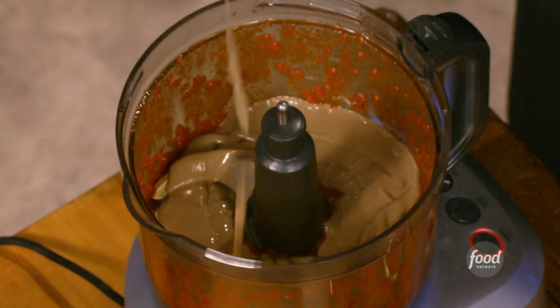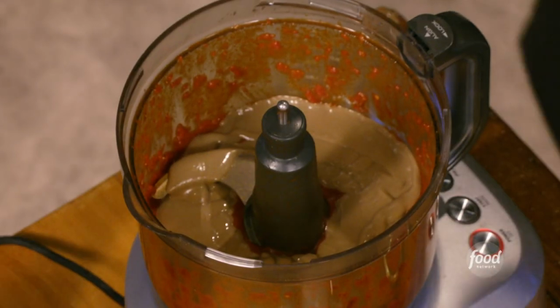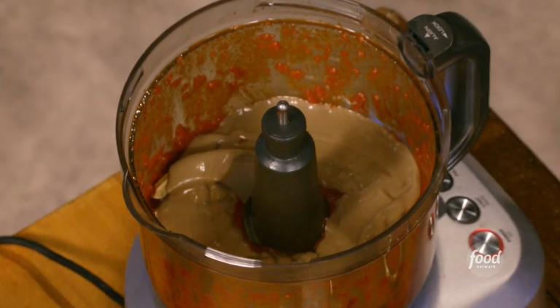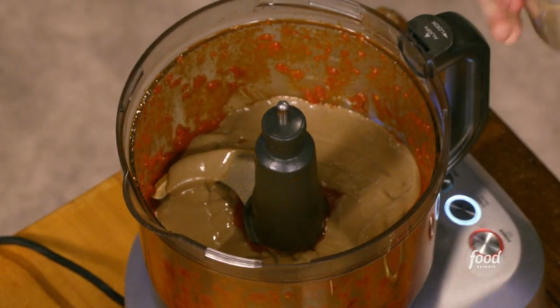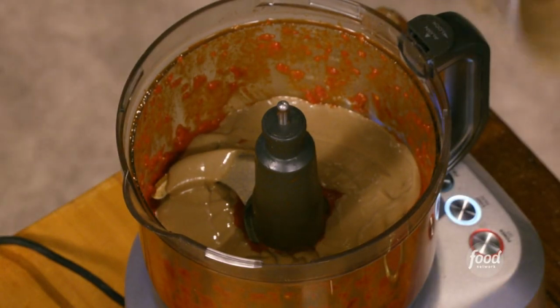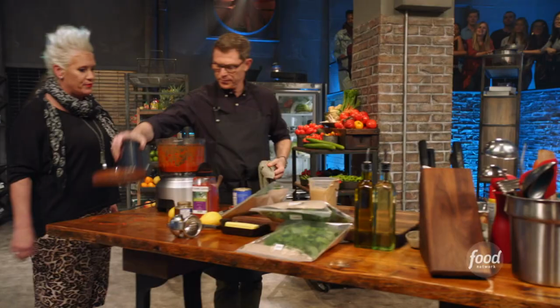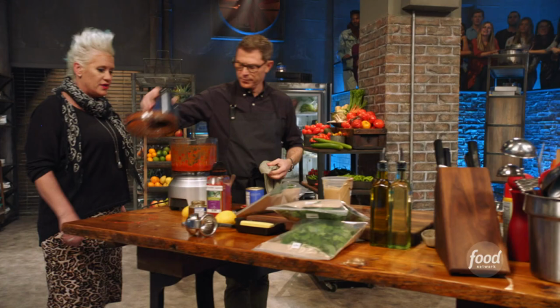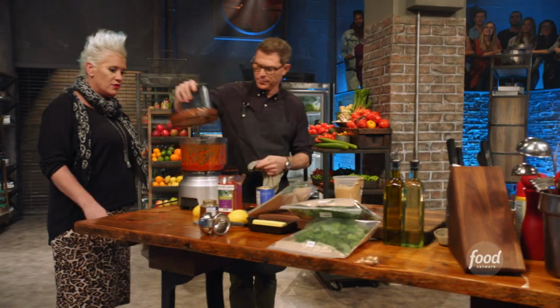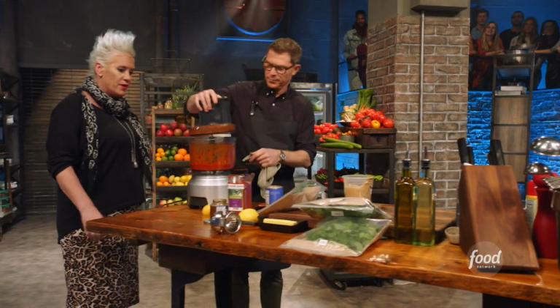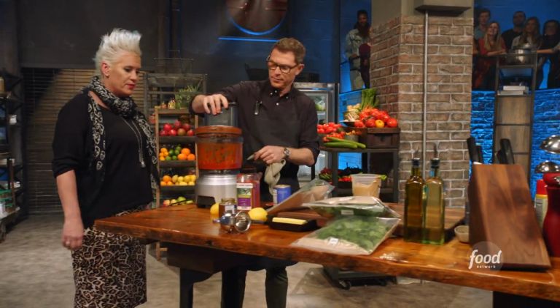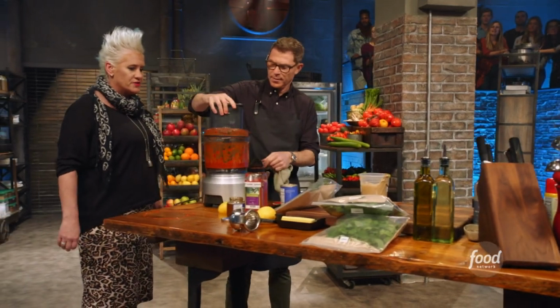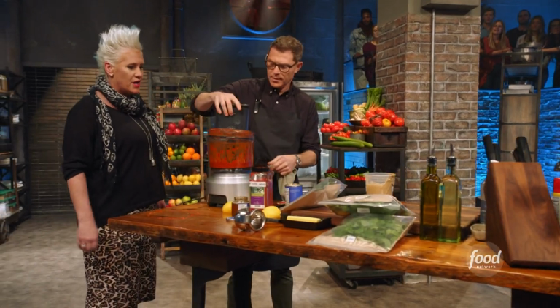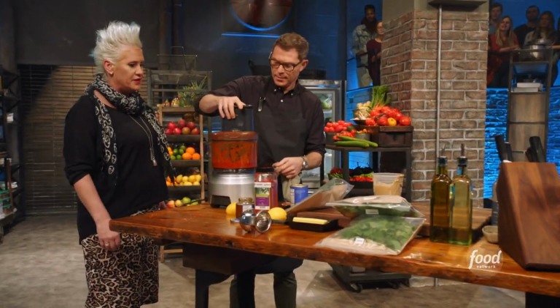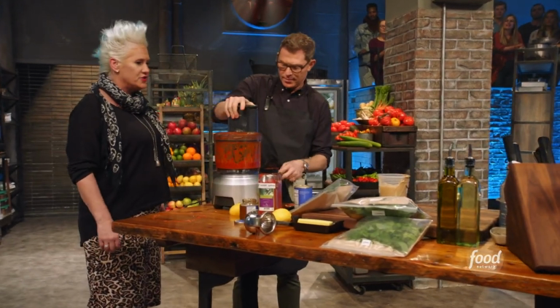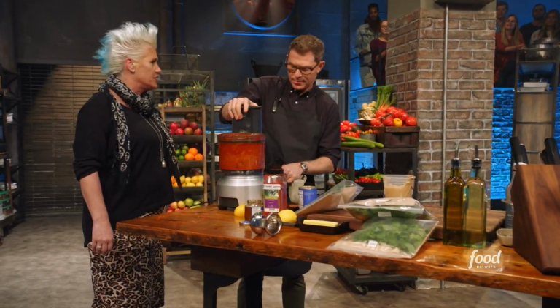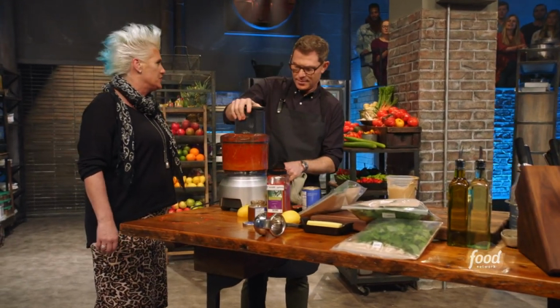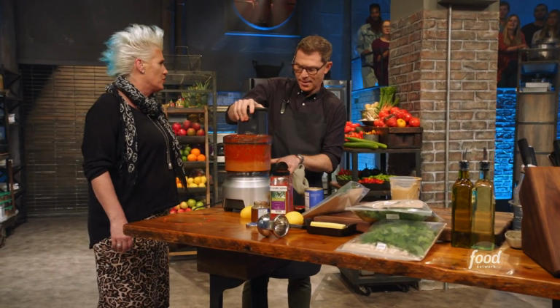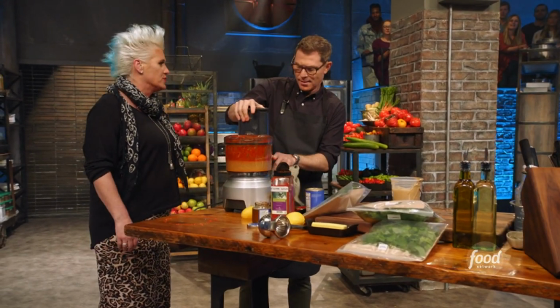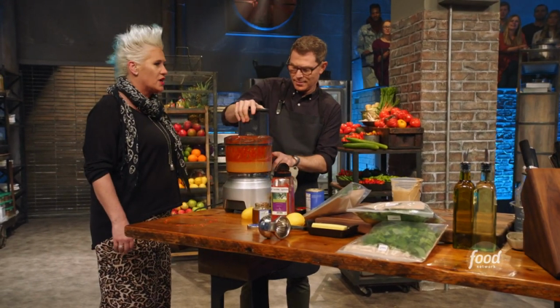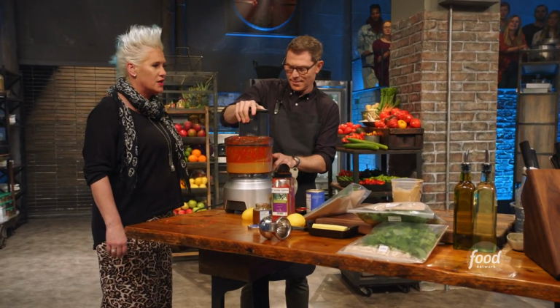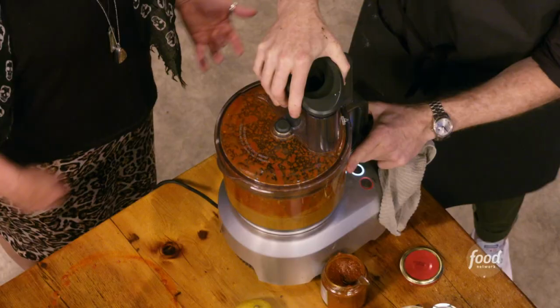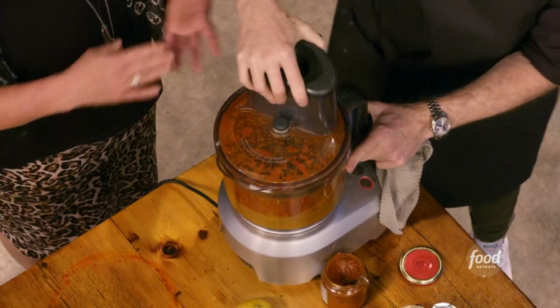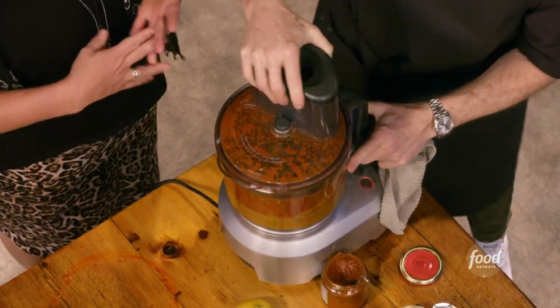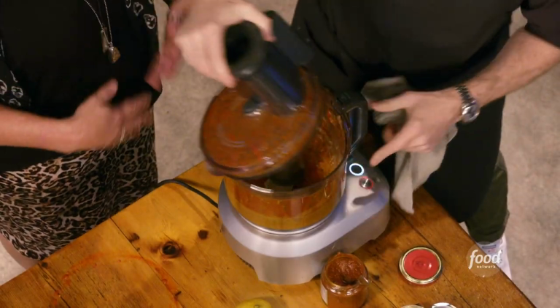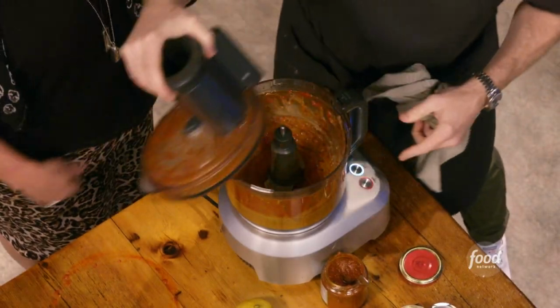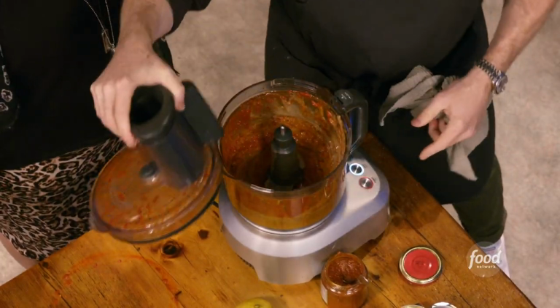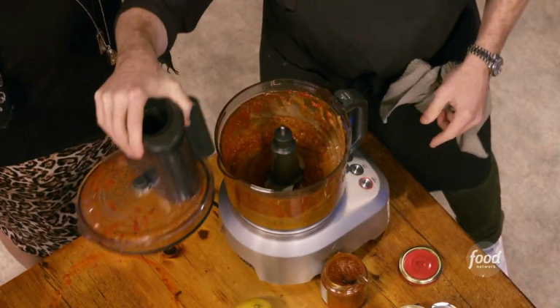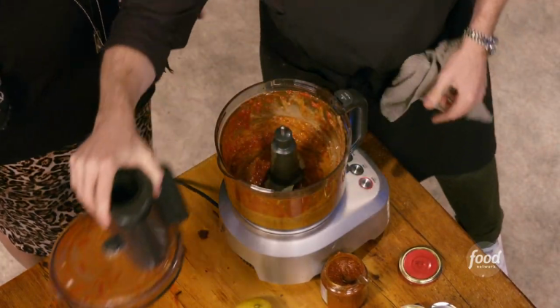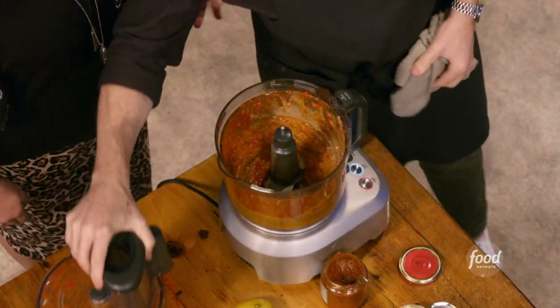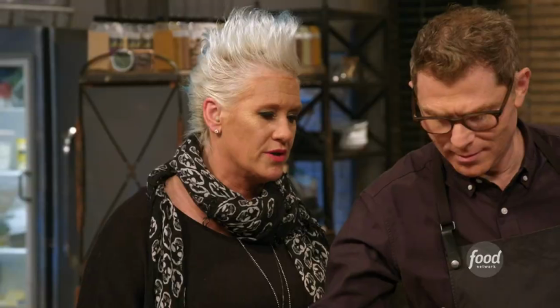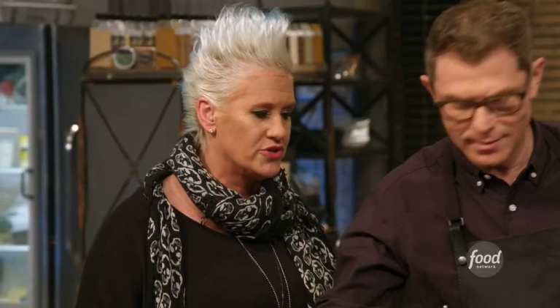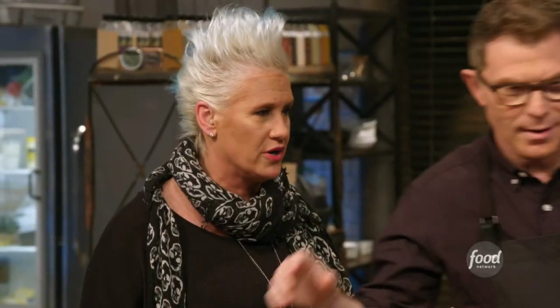What do you have? Piquillo peppers, honey, chili and adobo sauce, pomegranate molasses, bourbon, brown sugar.